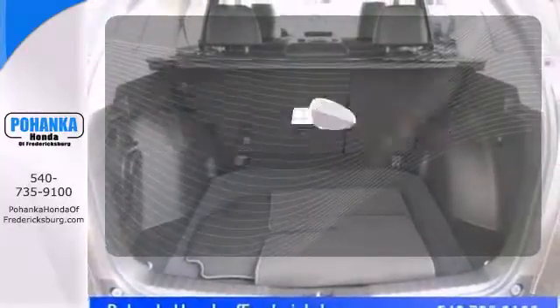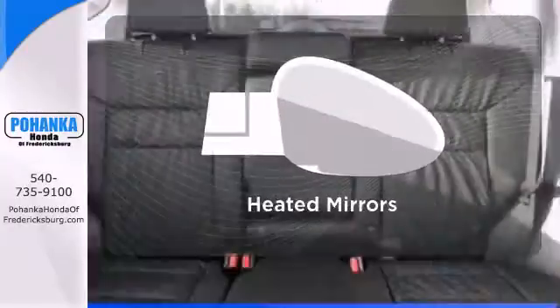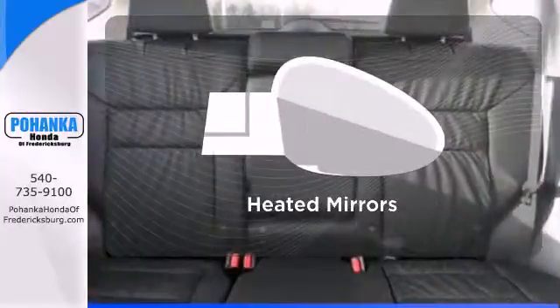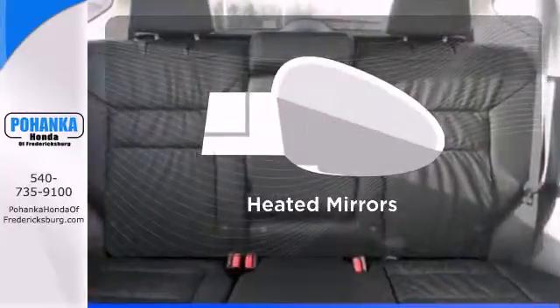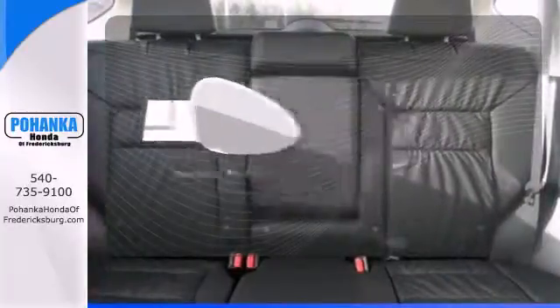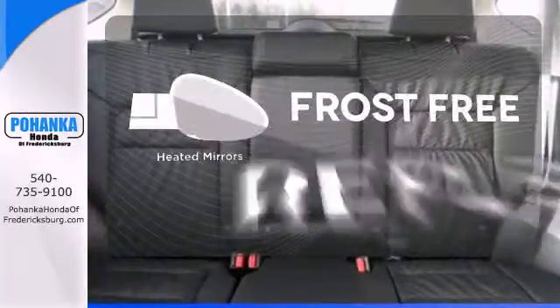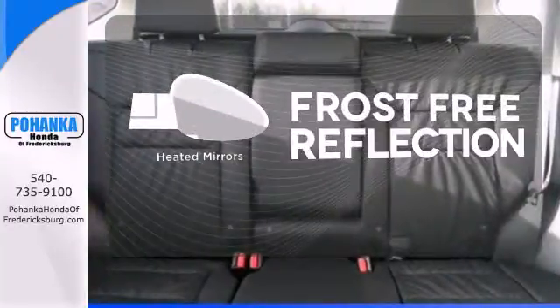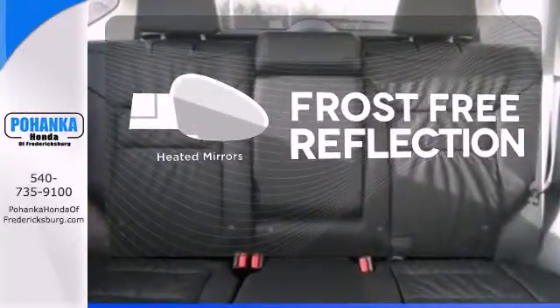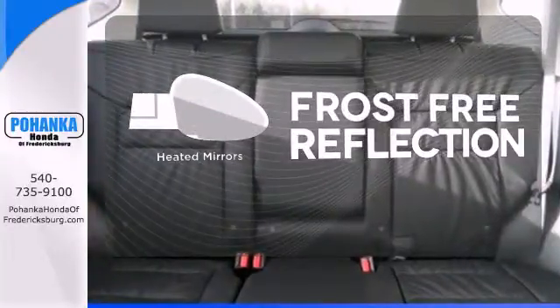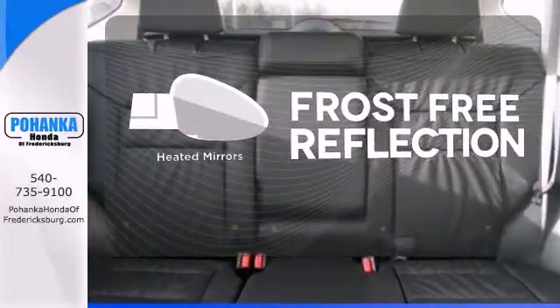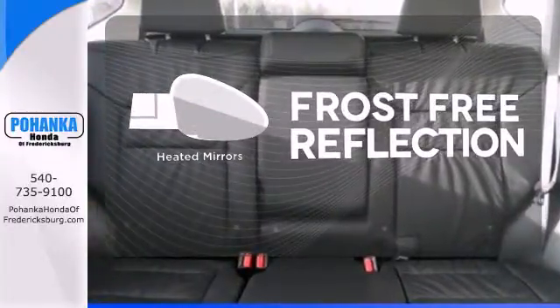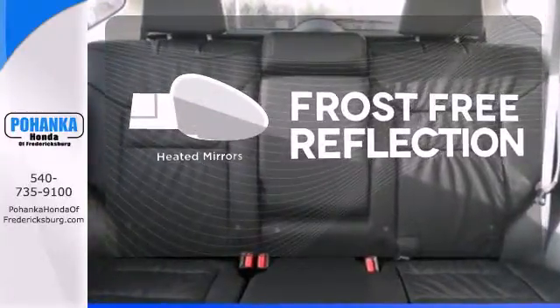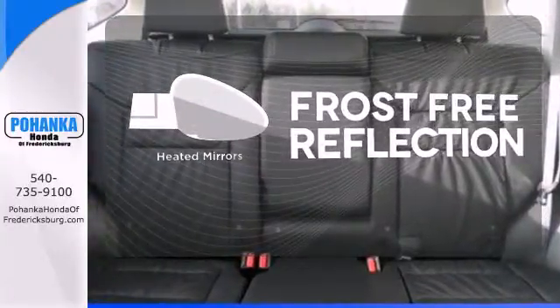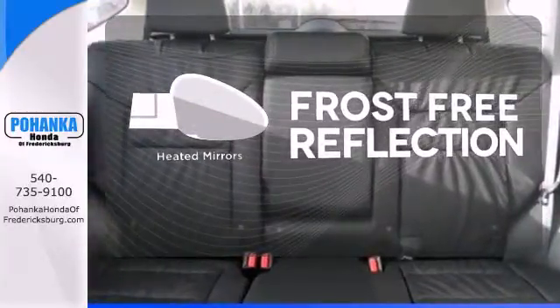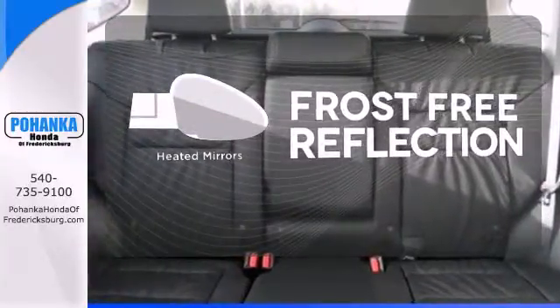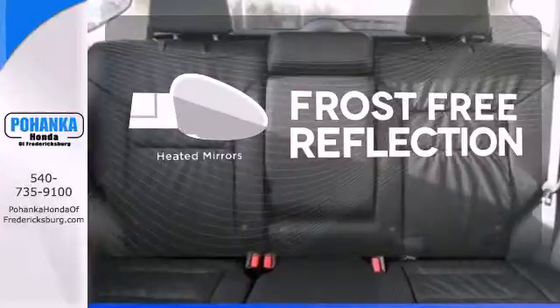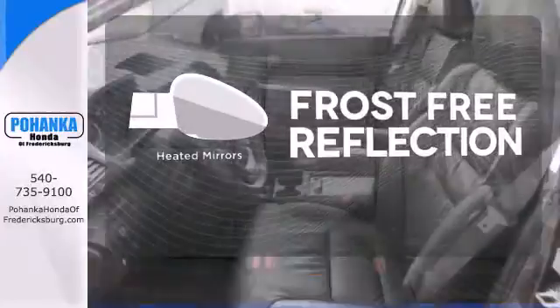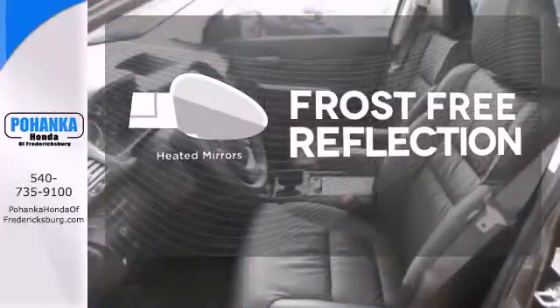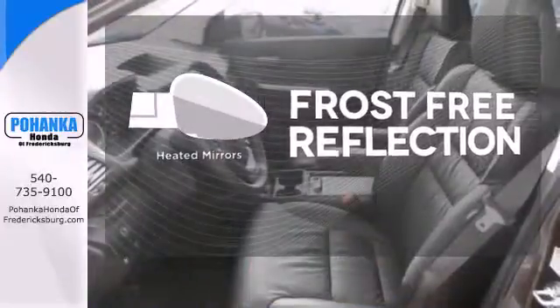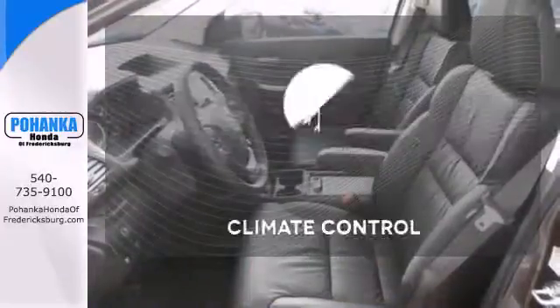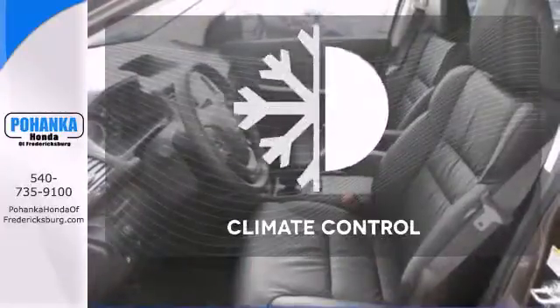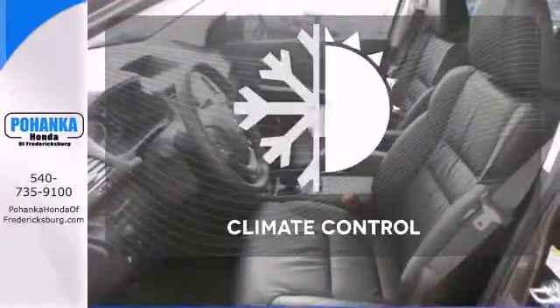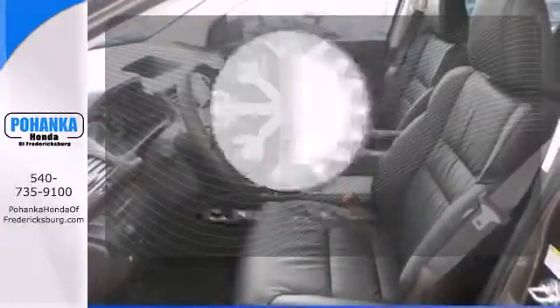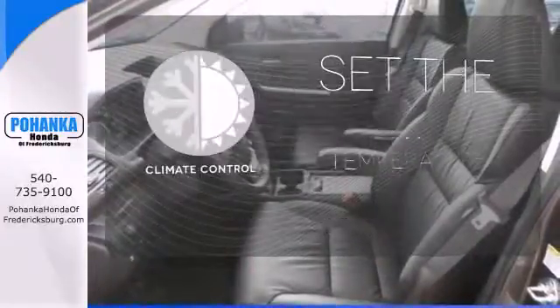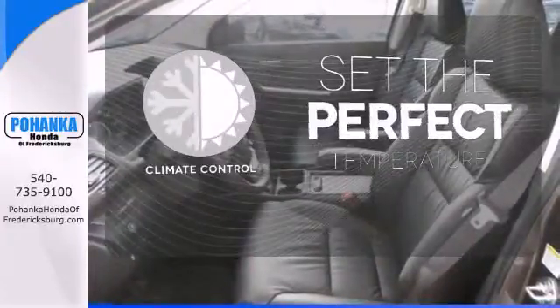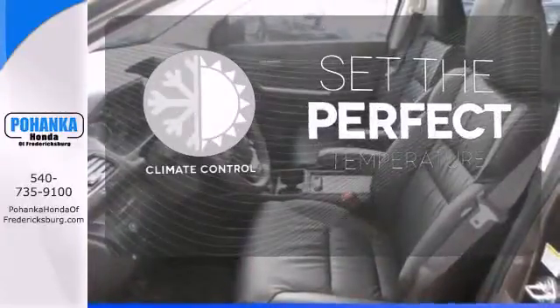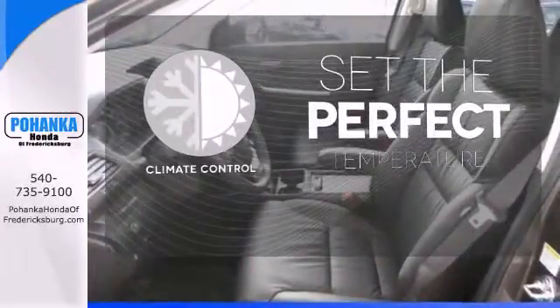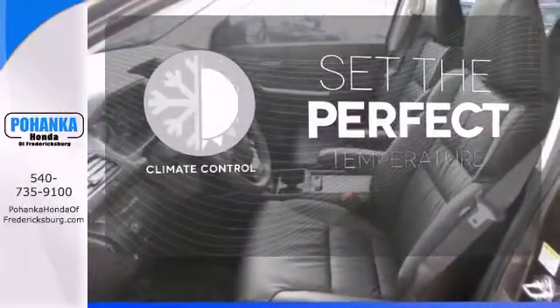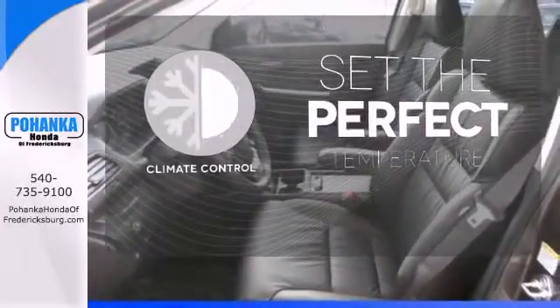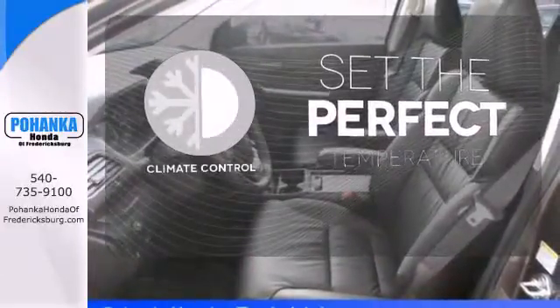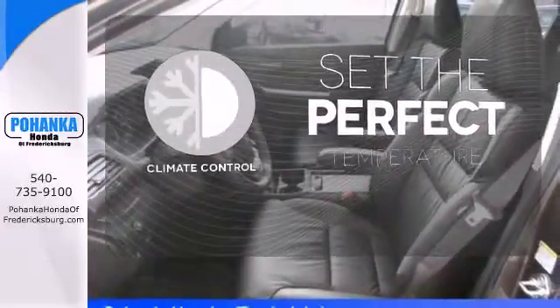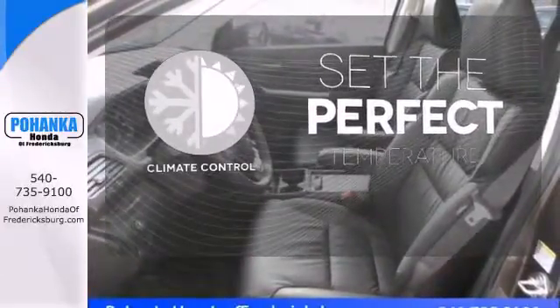Say goodbye to the frost and never leave your car with the heated mirrors. The climate control lets you set the temperature exactly where you want it.